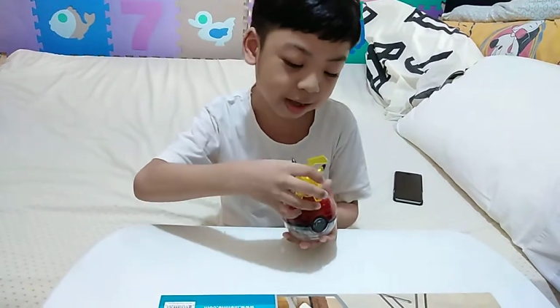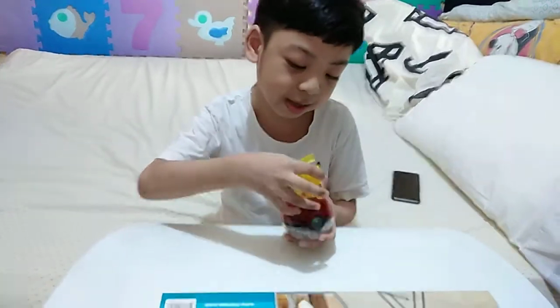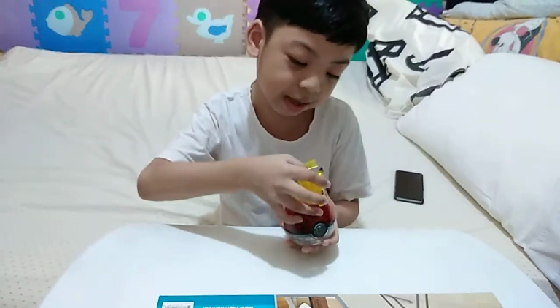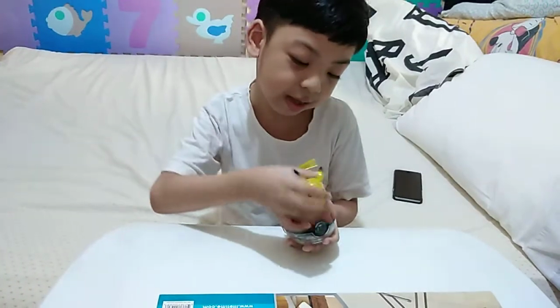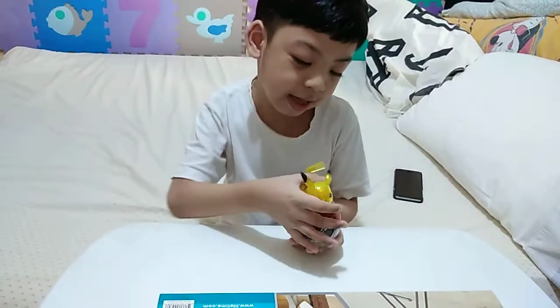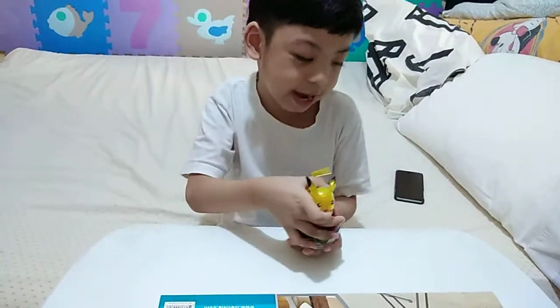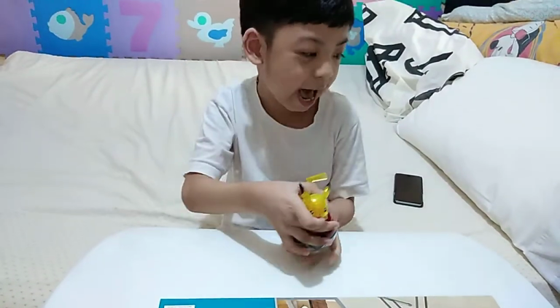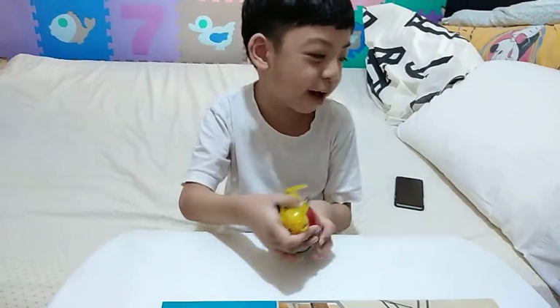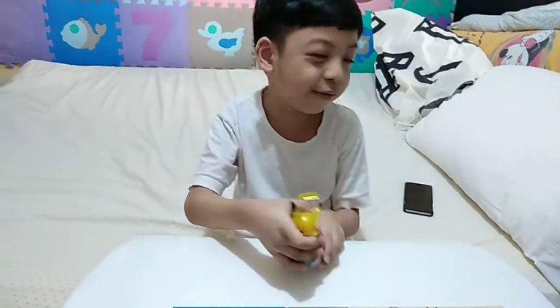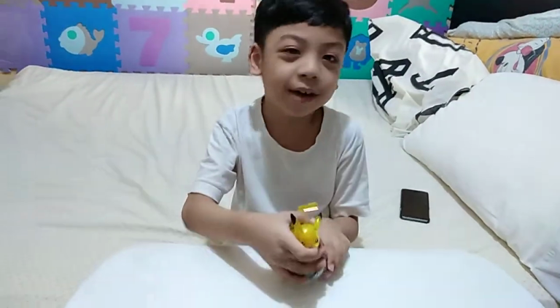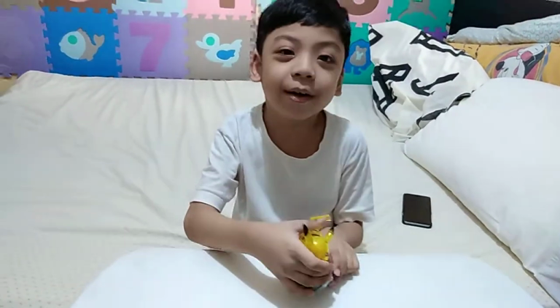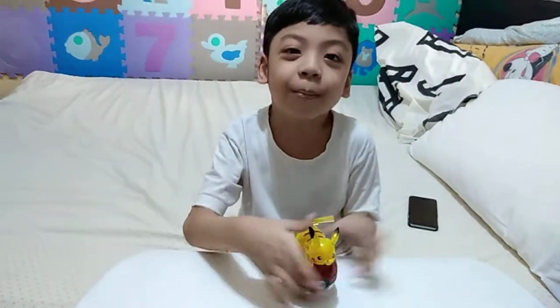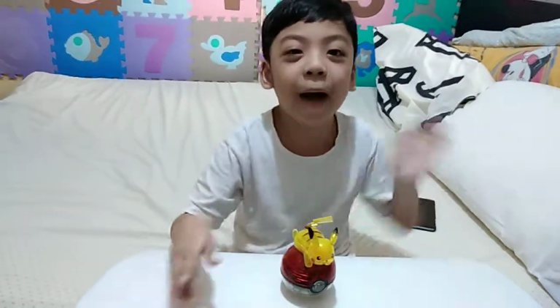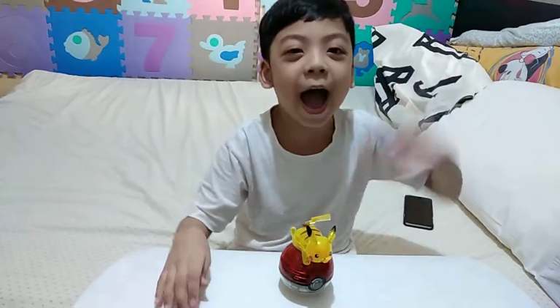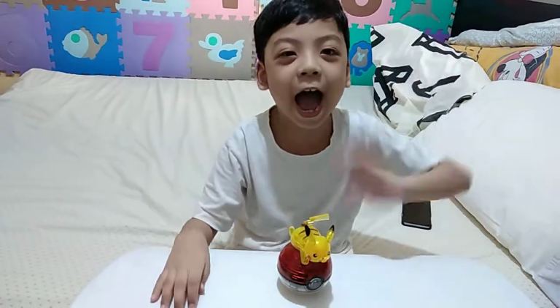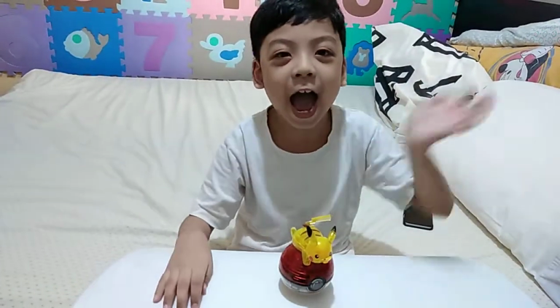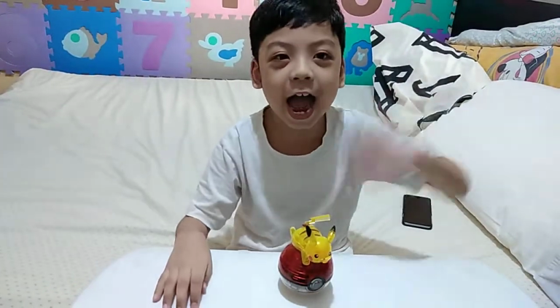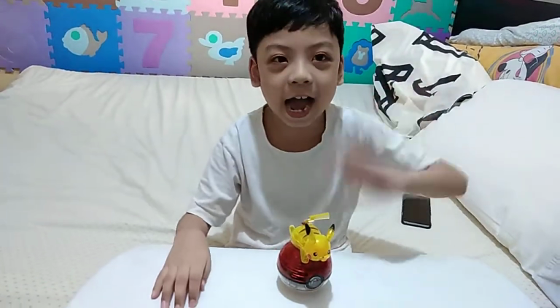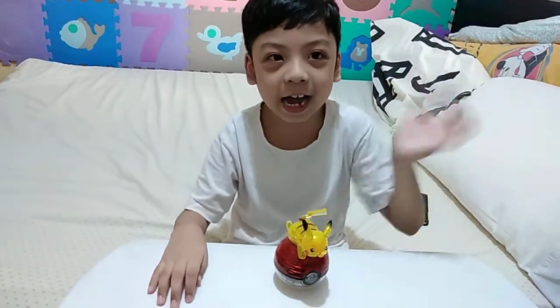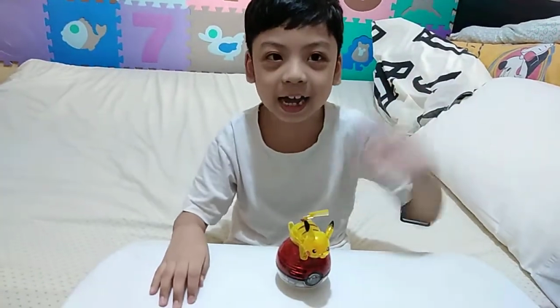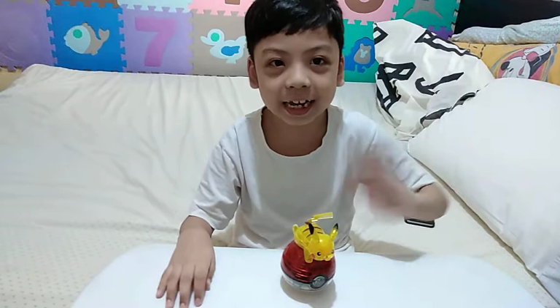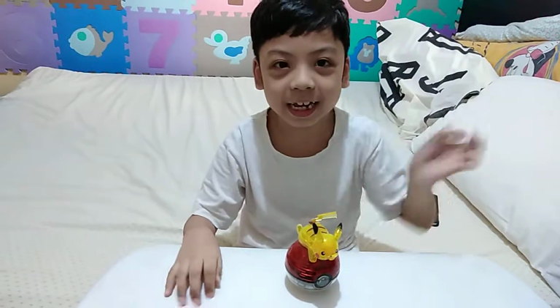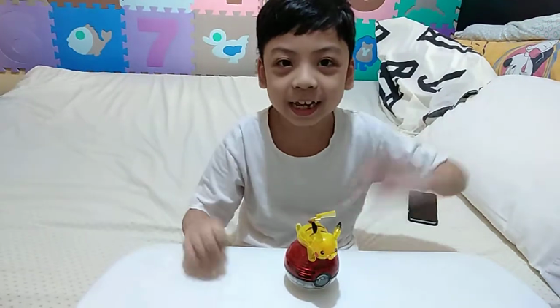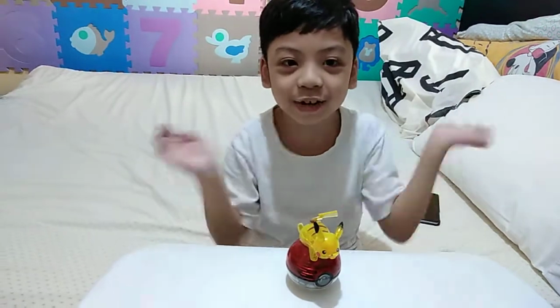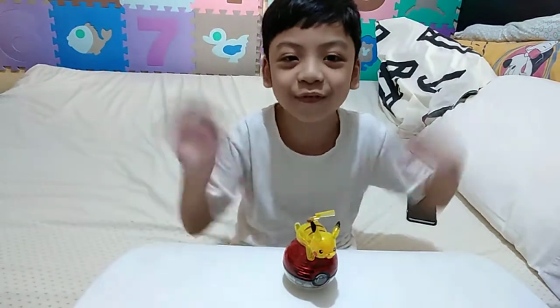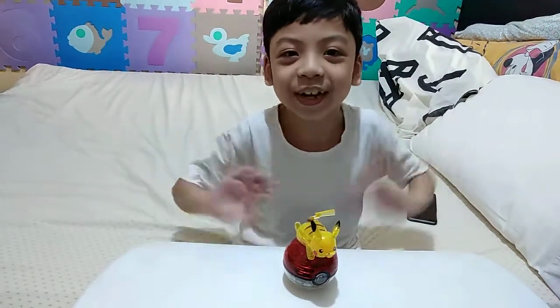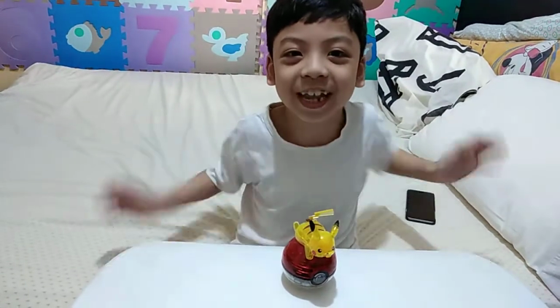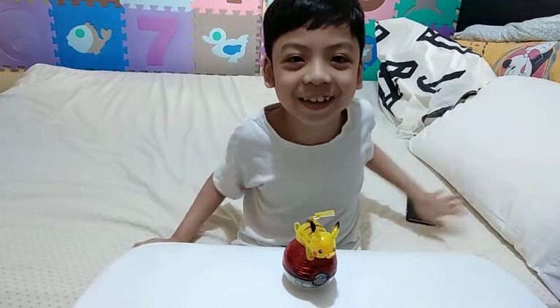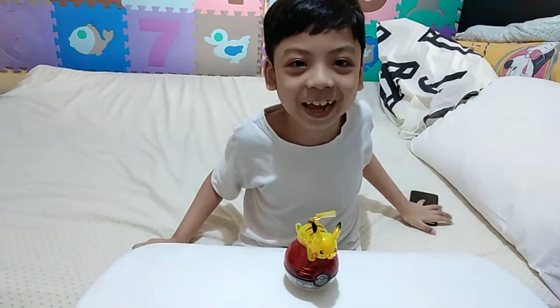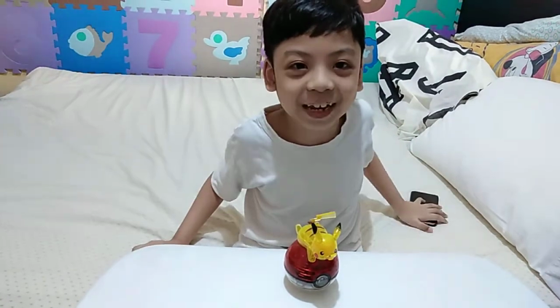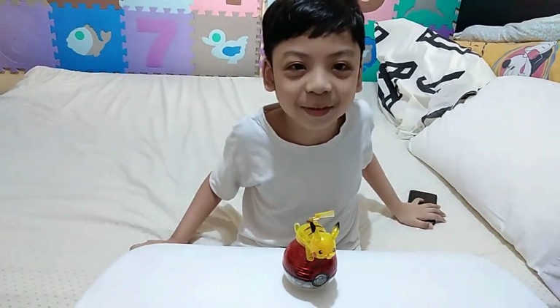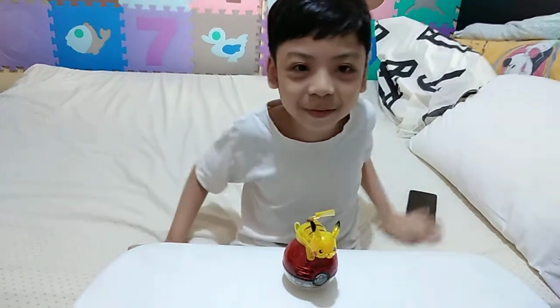And now, bye! Don't forget to like and subscribe.